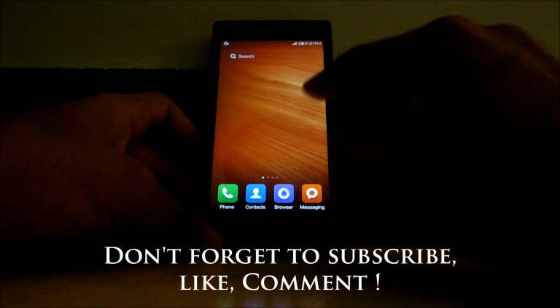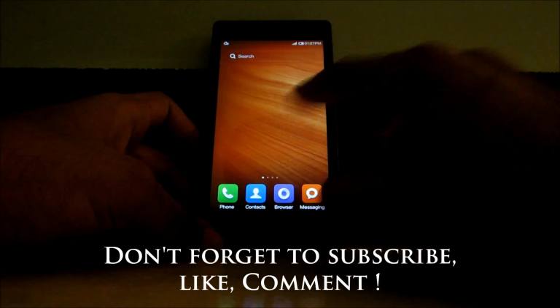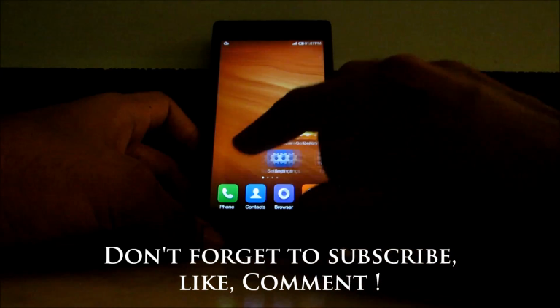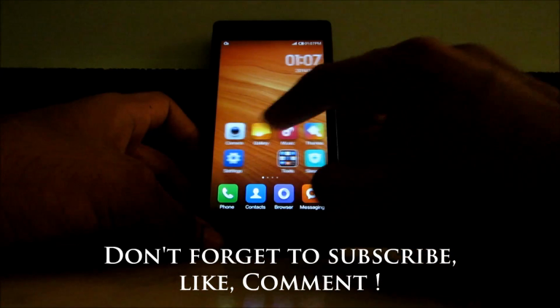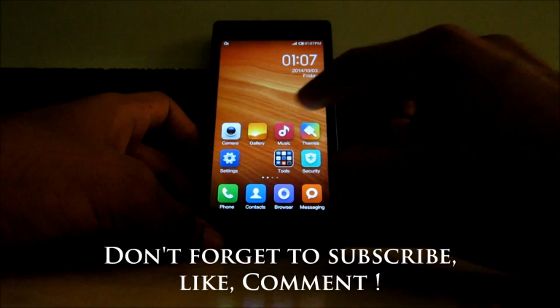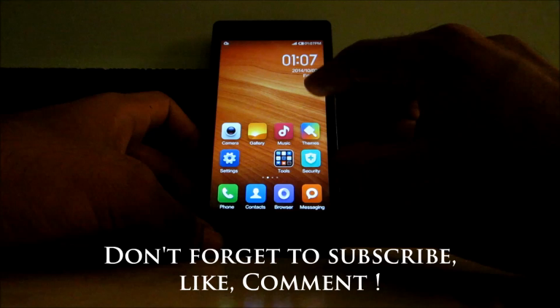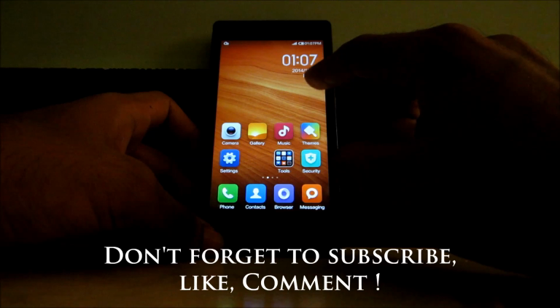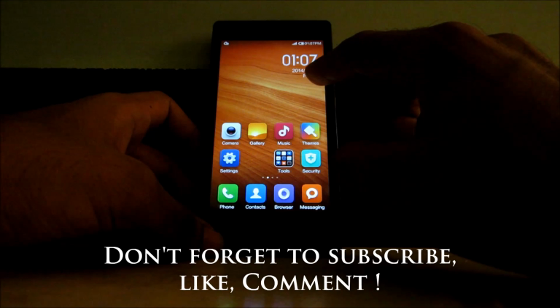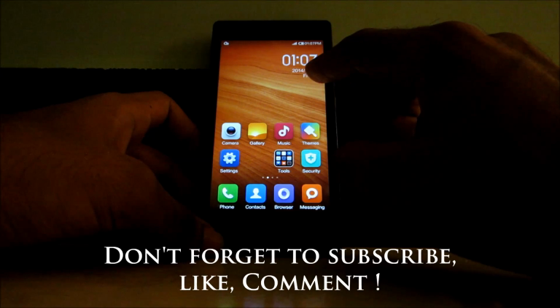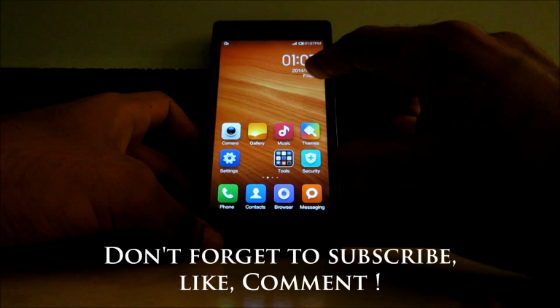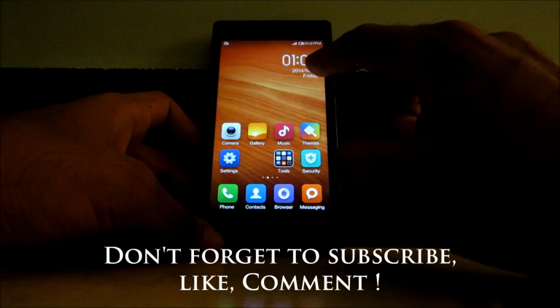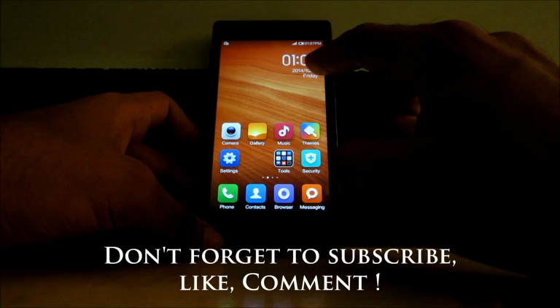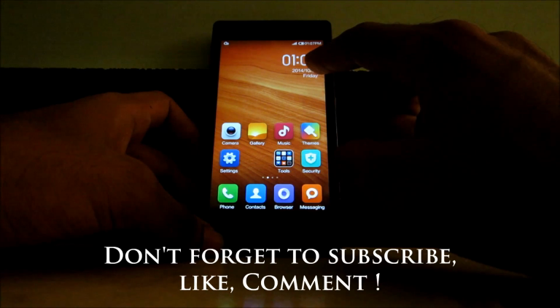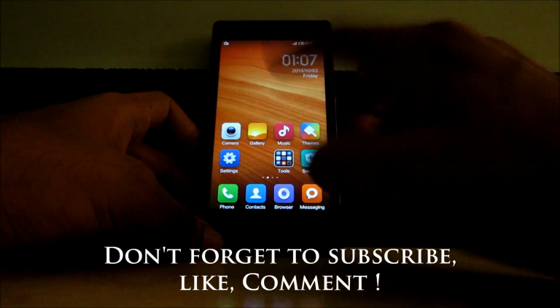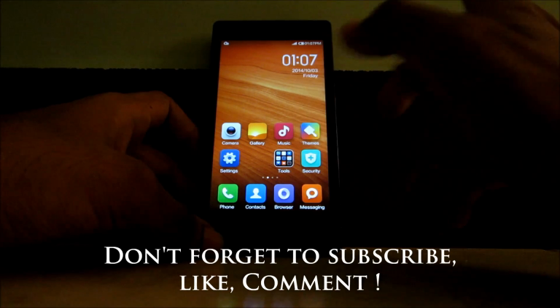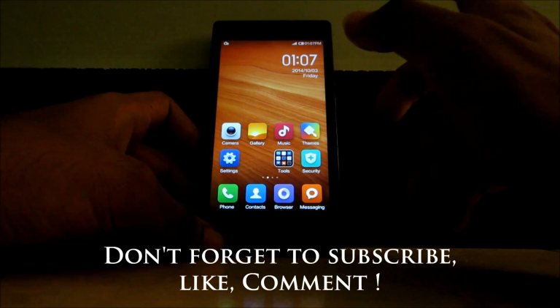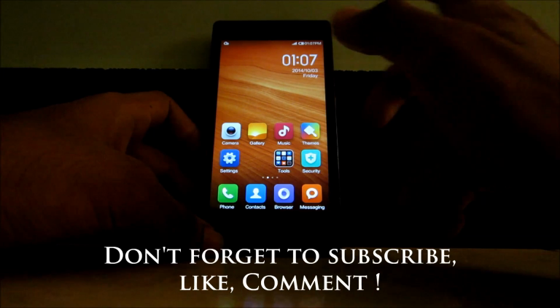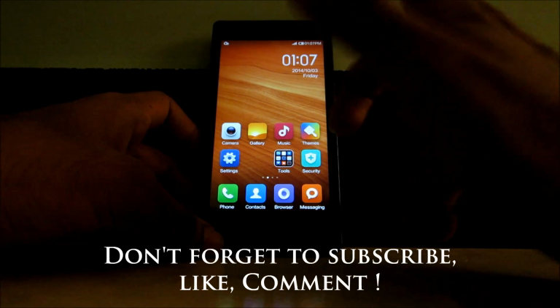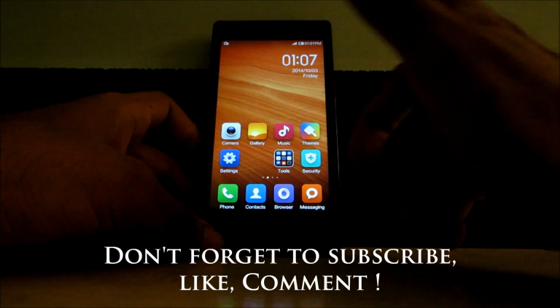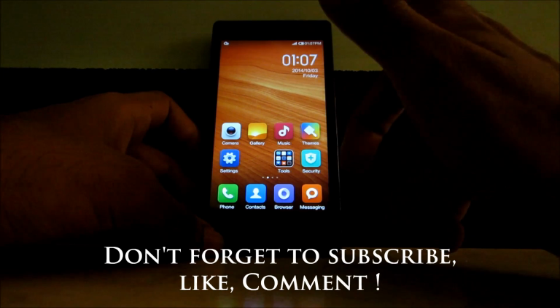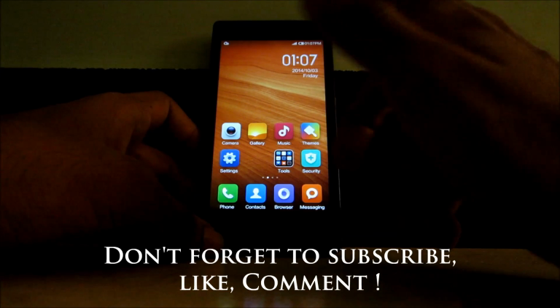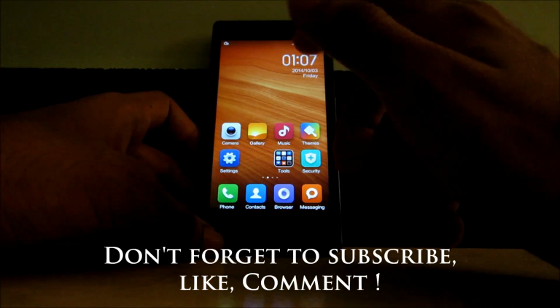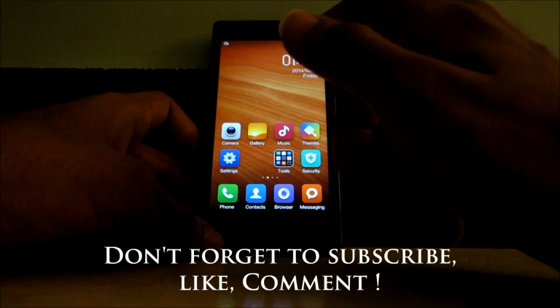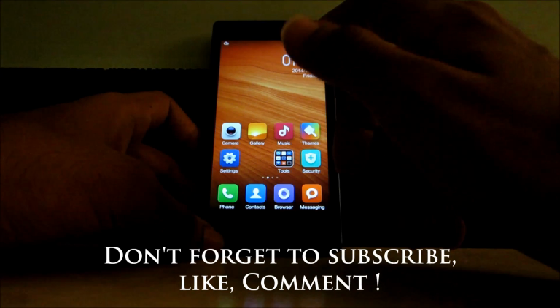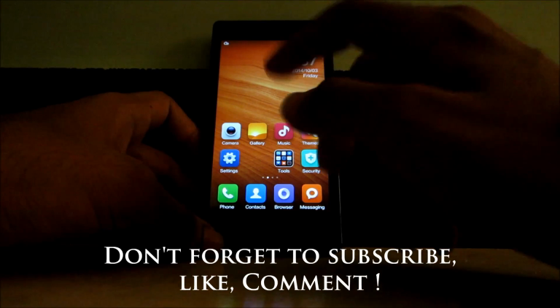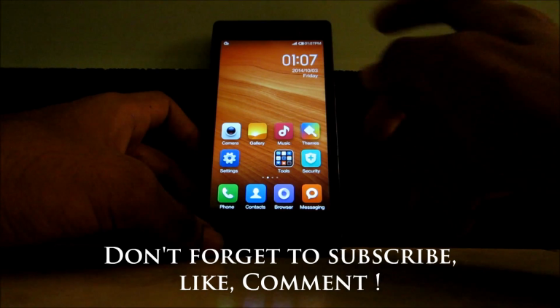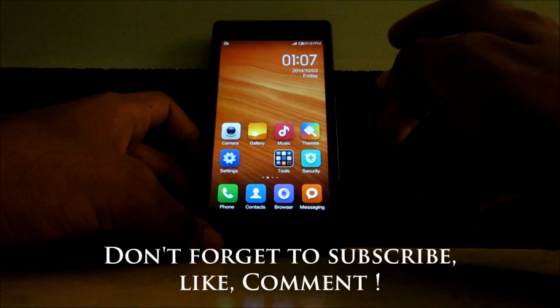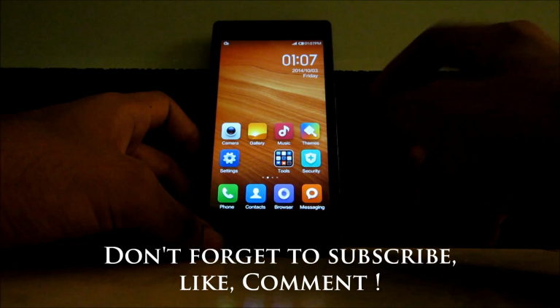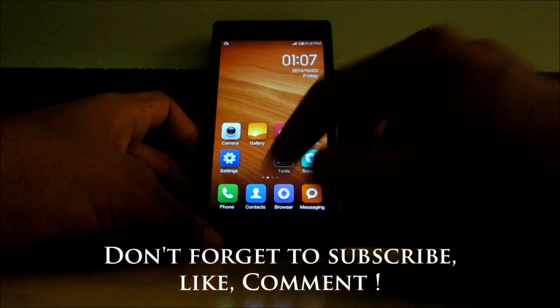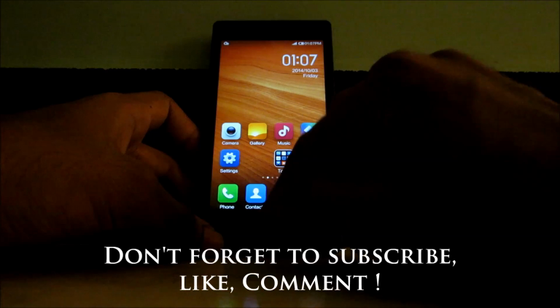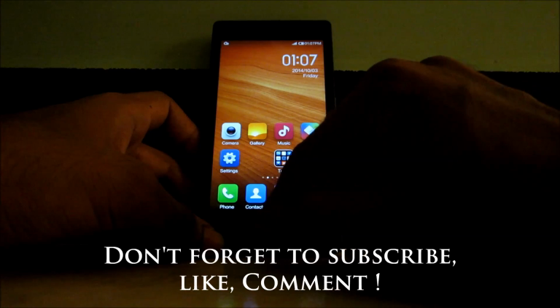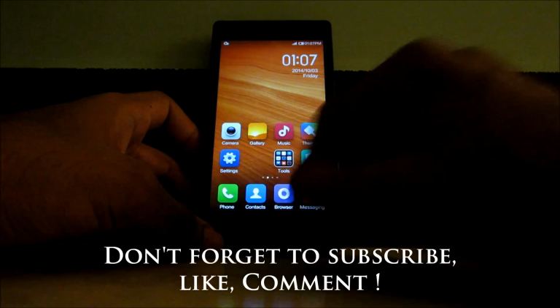Thank you for watching. Make sure to check out my other videos on Xiaomi Mi 3 and Redmi 1S. Thank you.